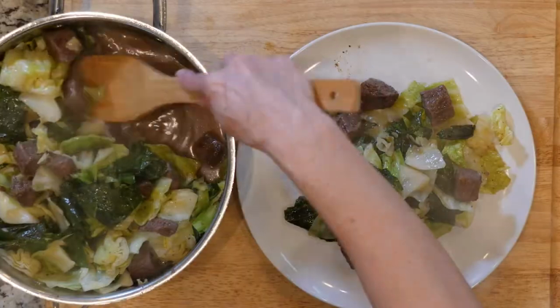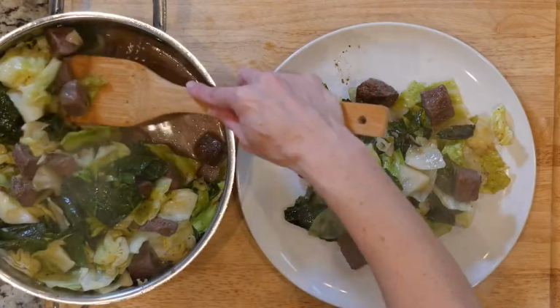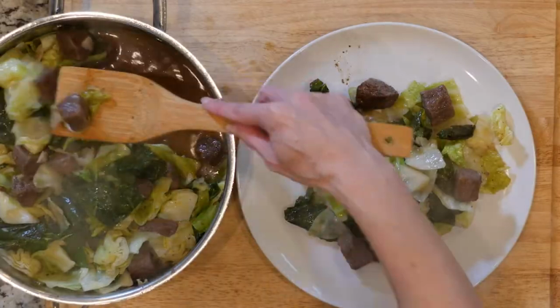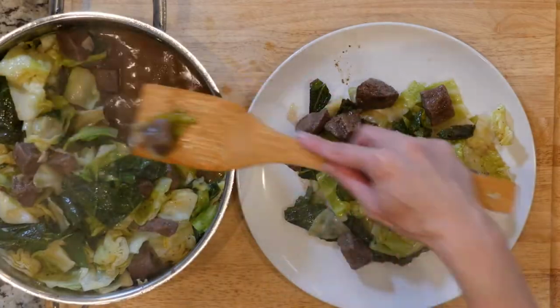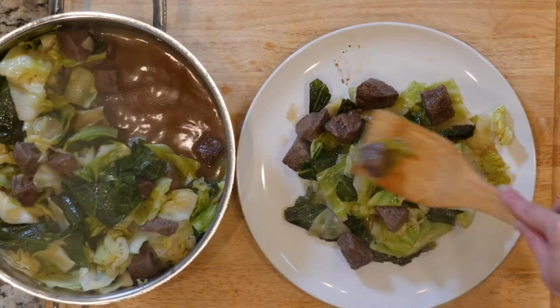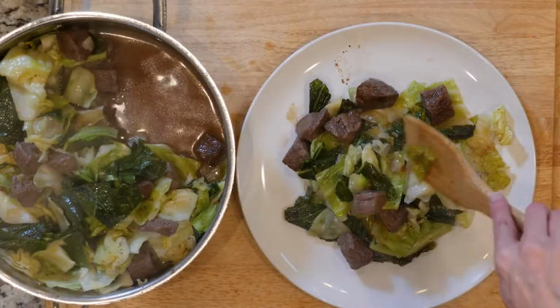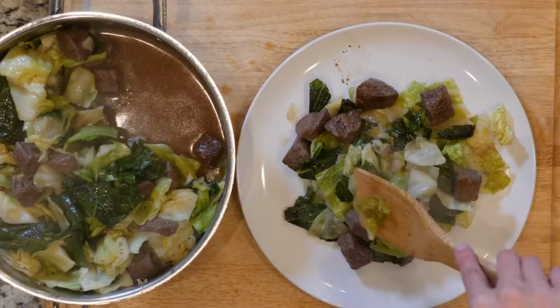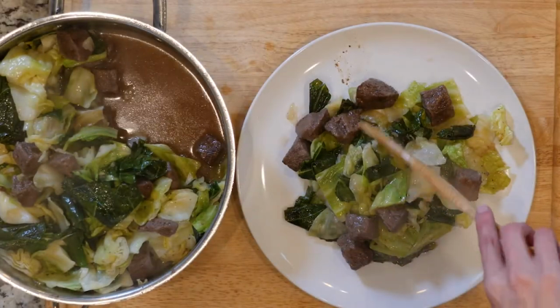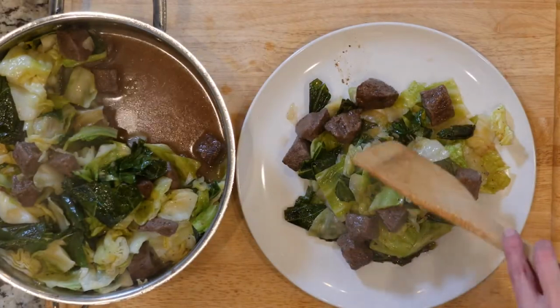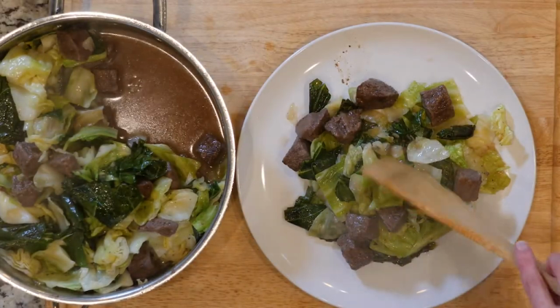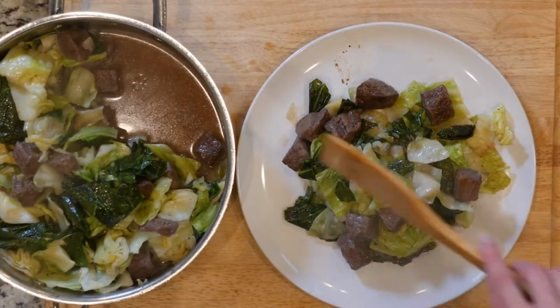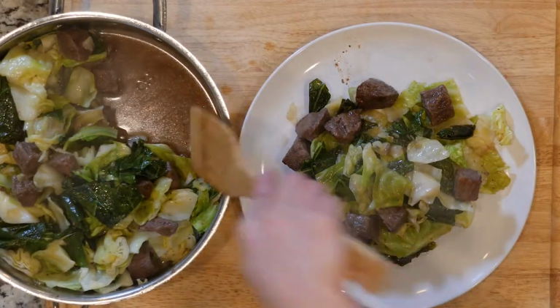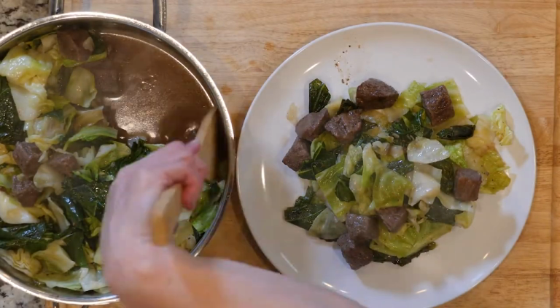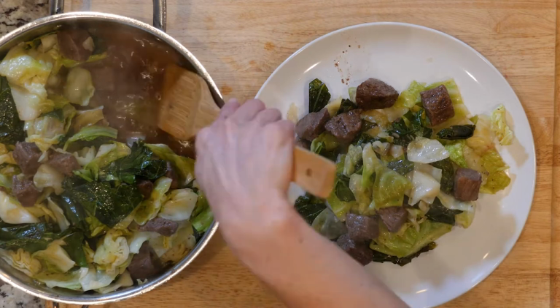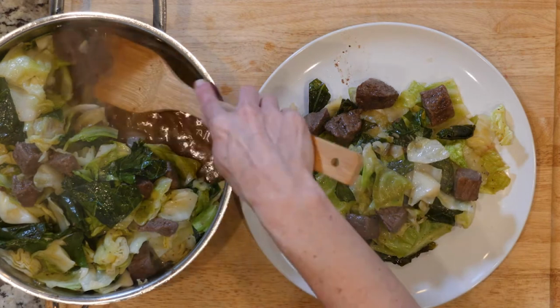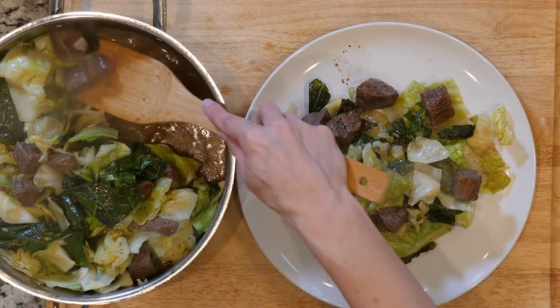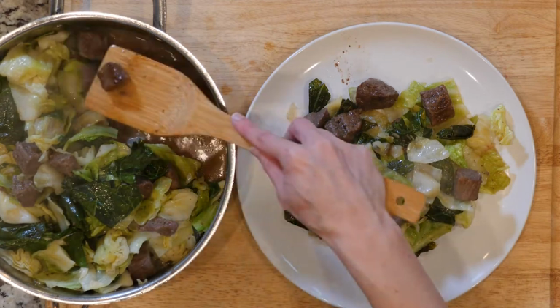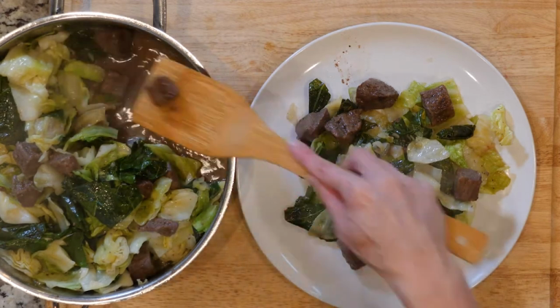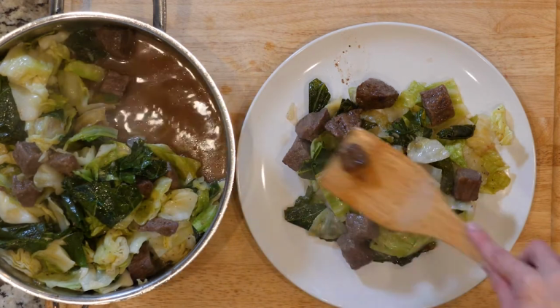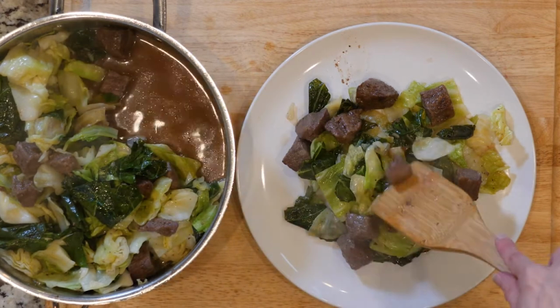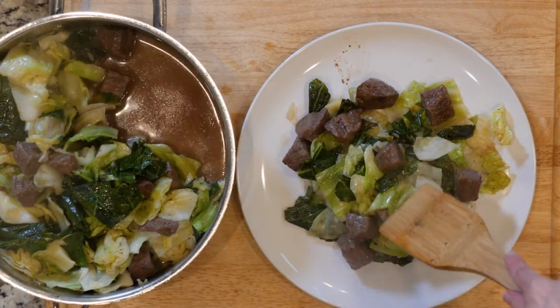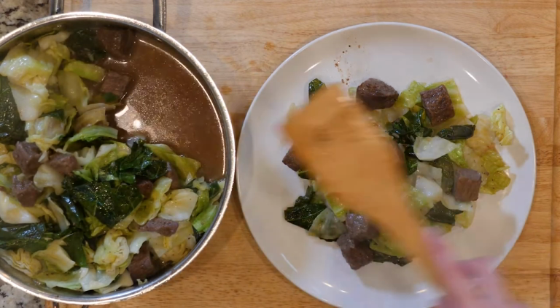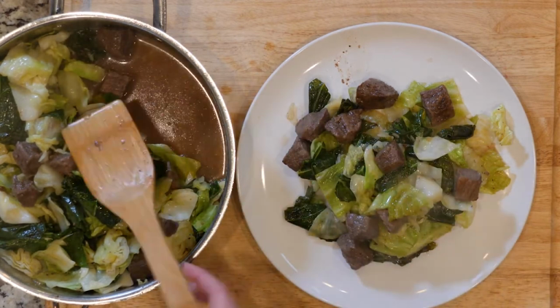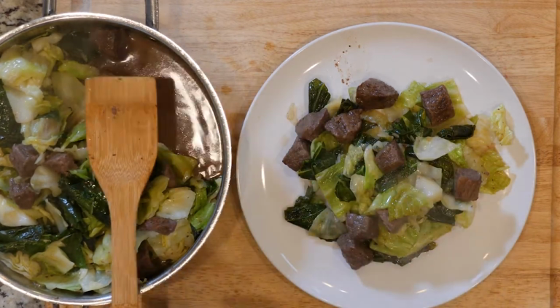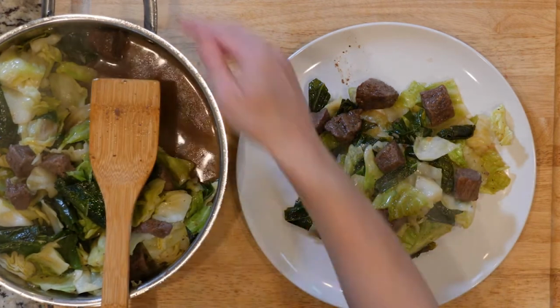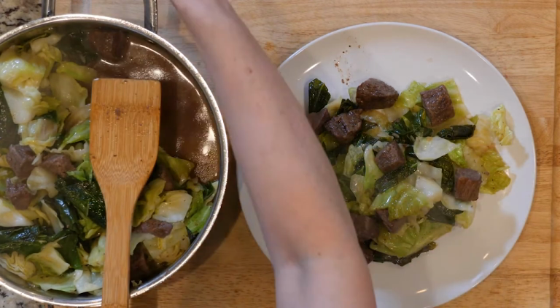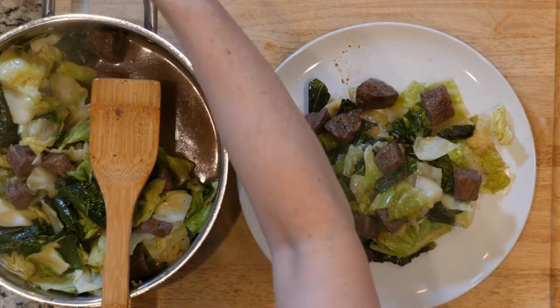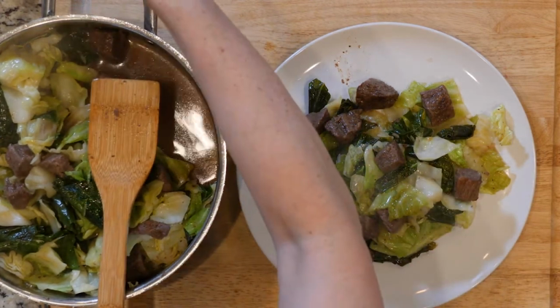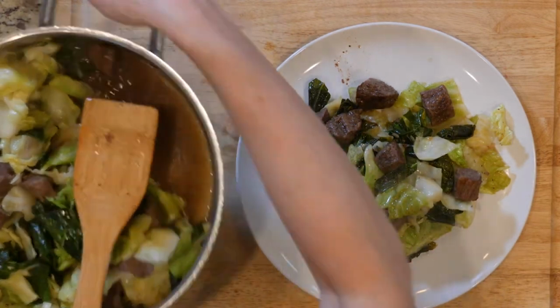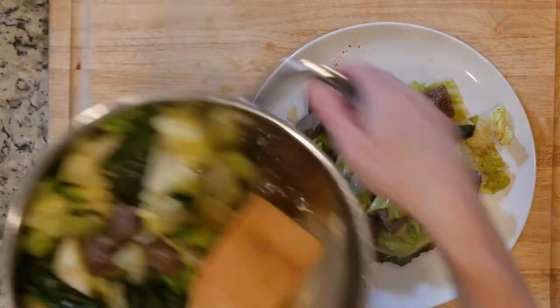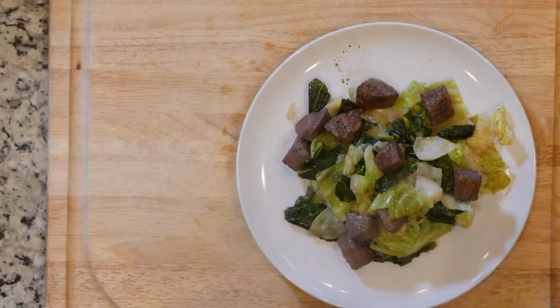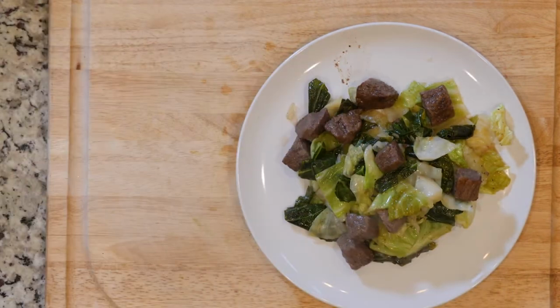Scoop some beef and veggies onto a plate. Add a dash of salt and pepper if needed, and dig in.